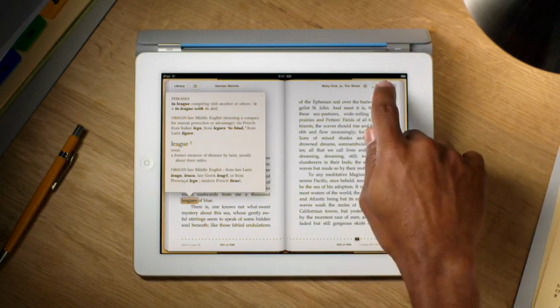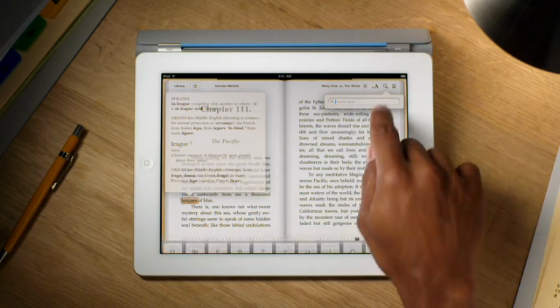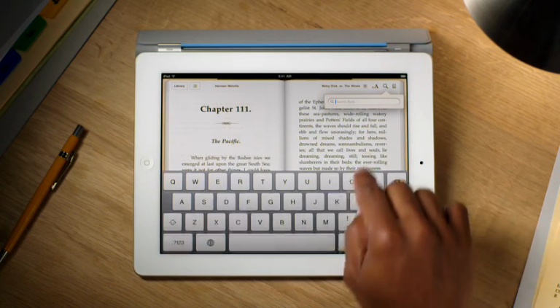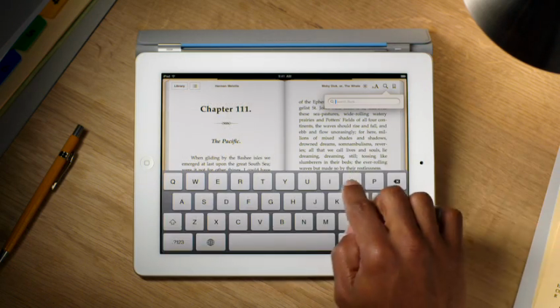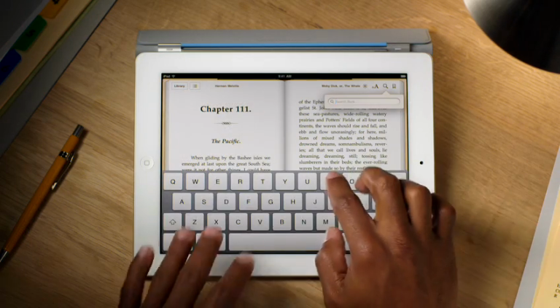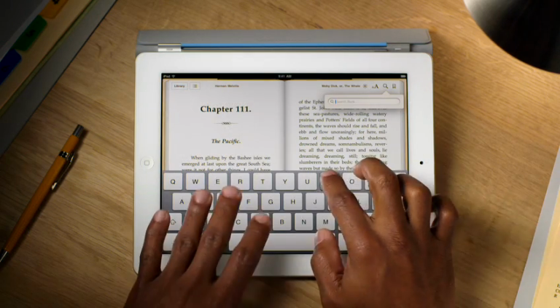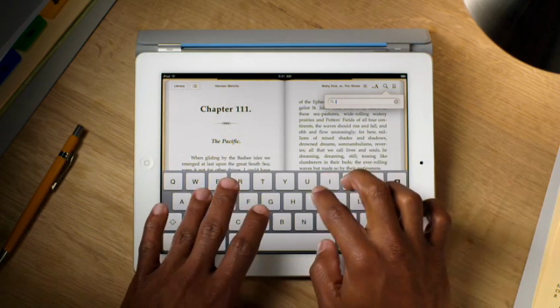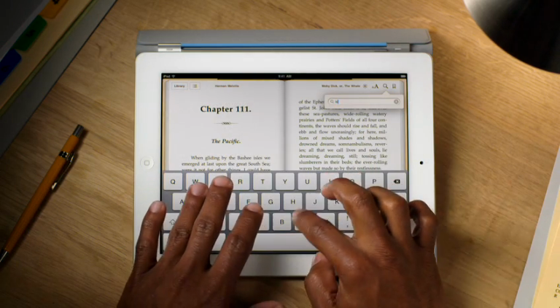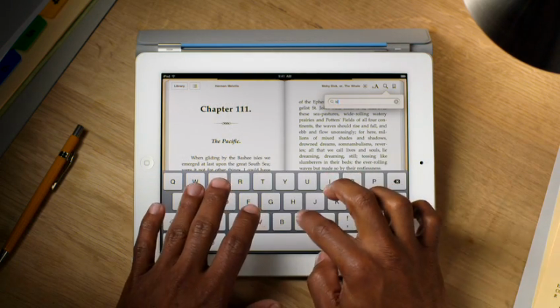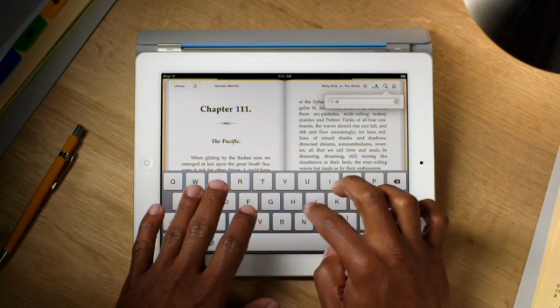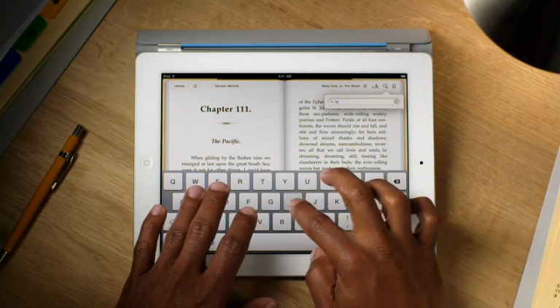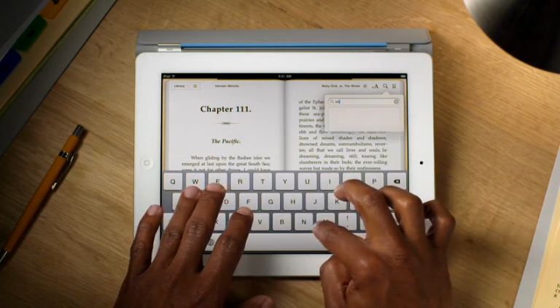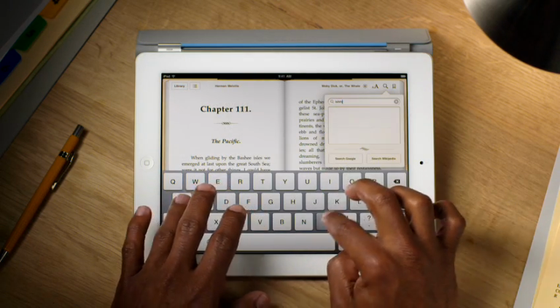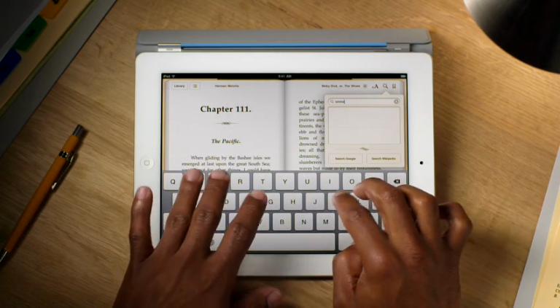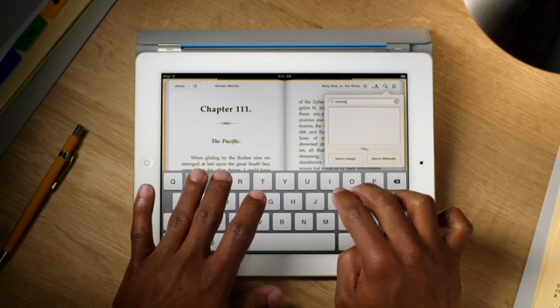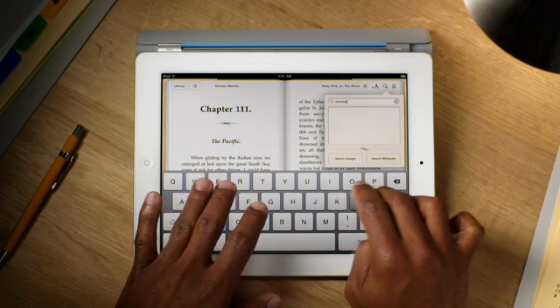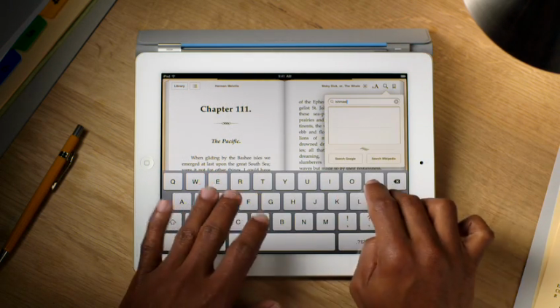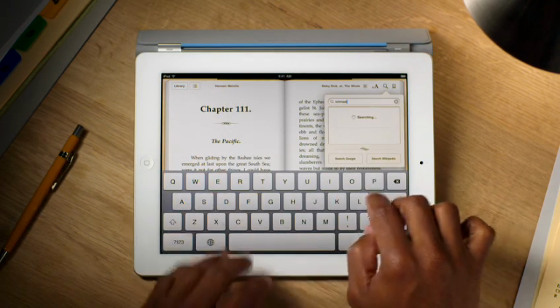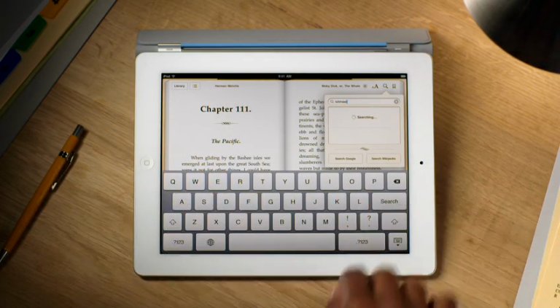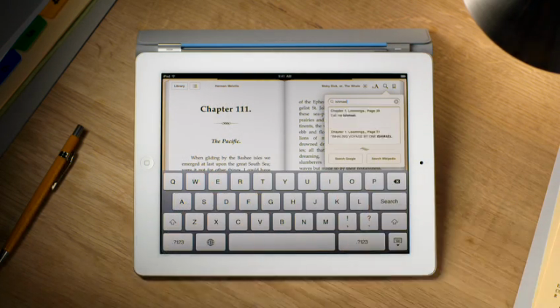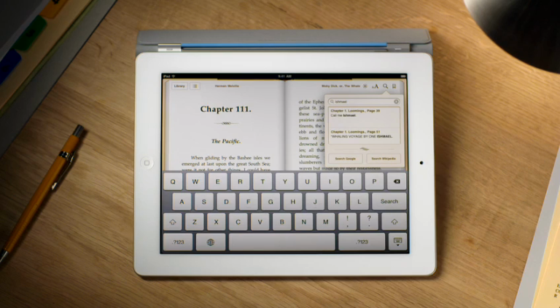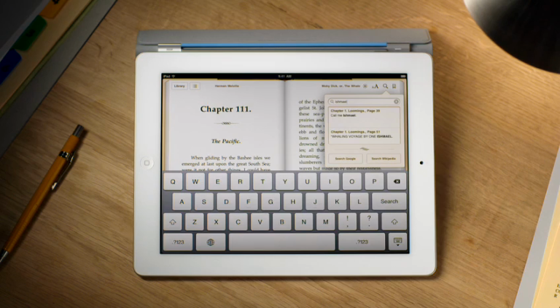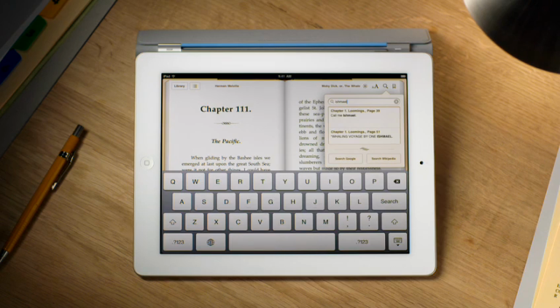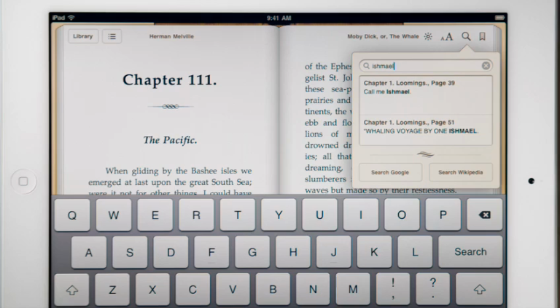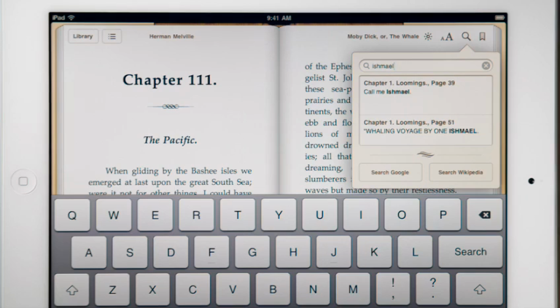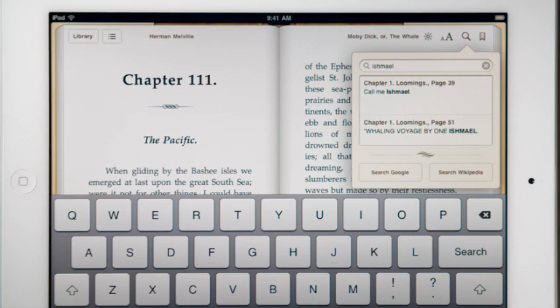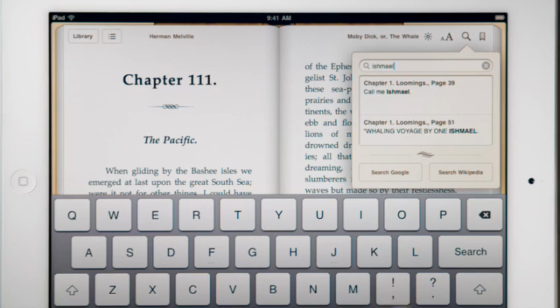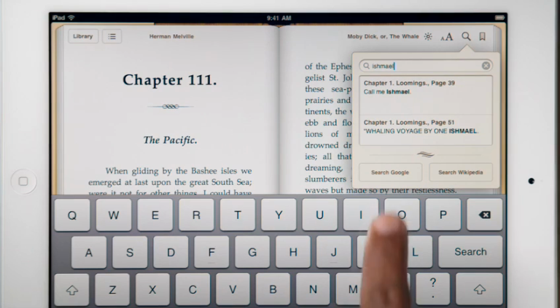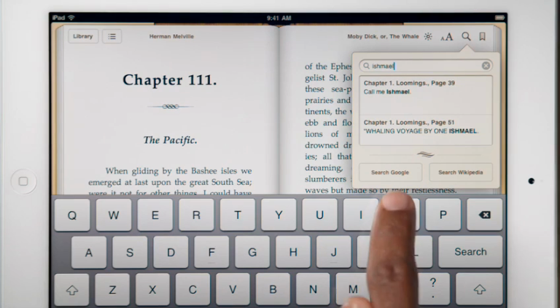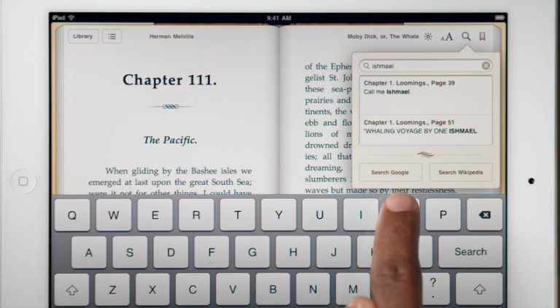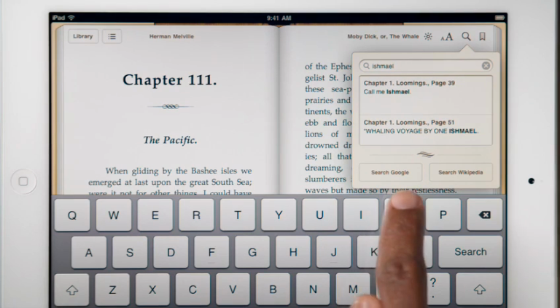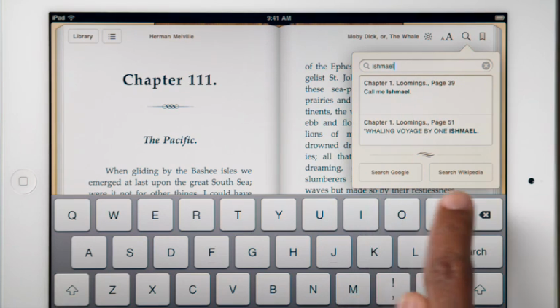Tap here to type in a word, and iBooks shows you everywhere that it appears in the book. Or even look it up on the web.